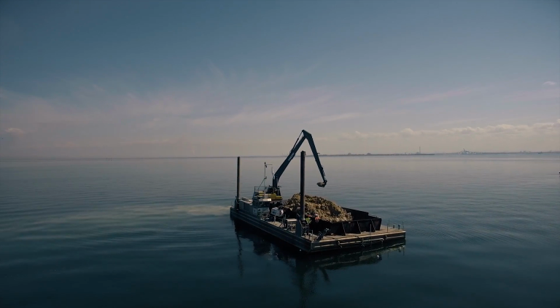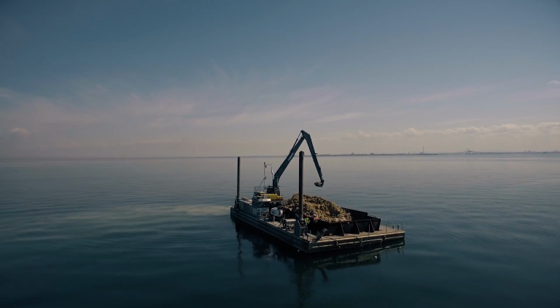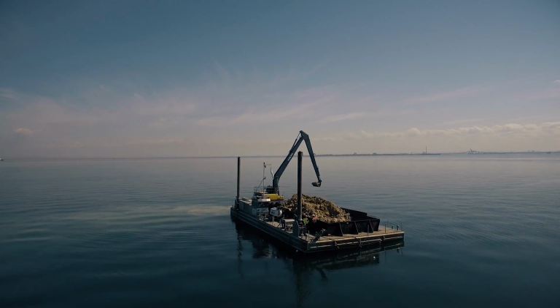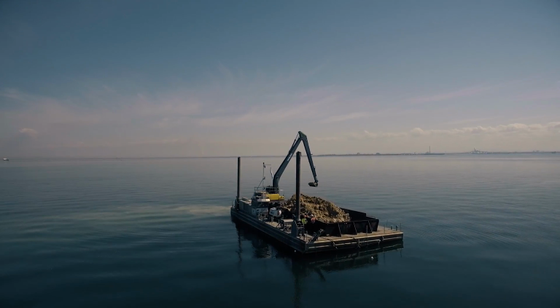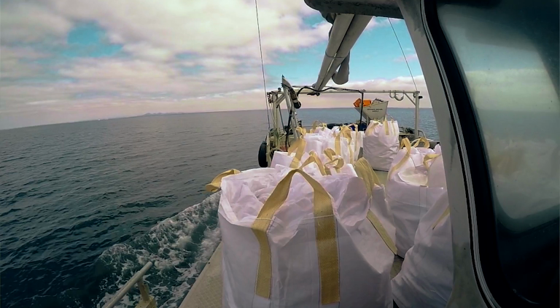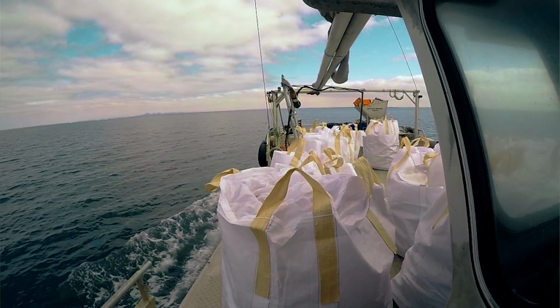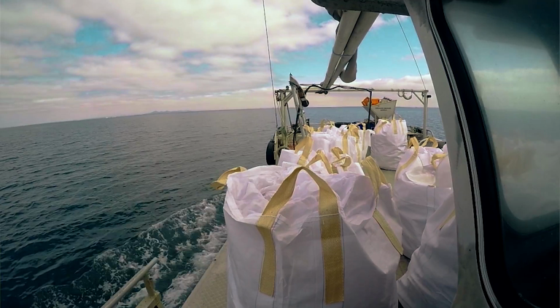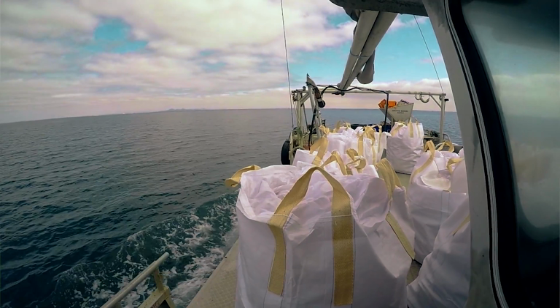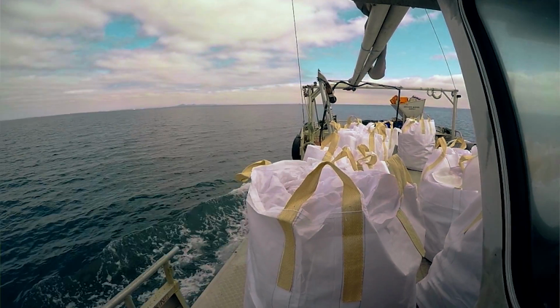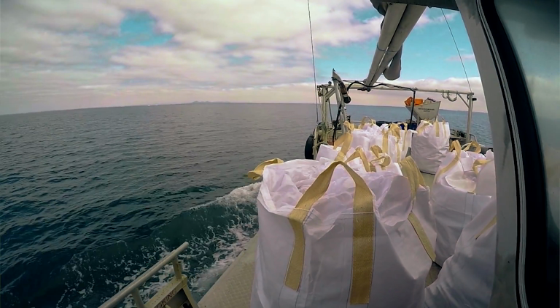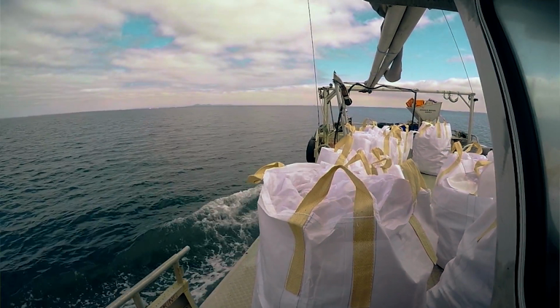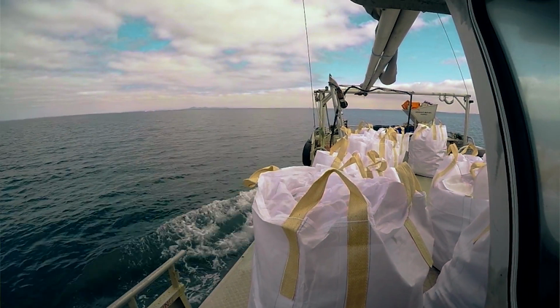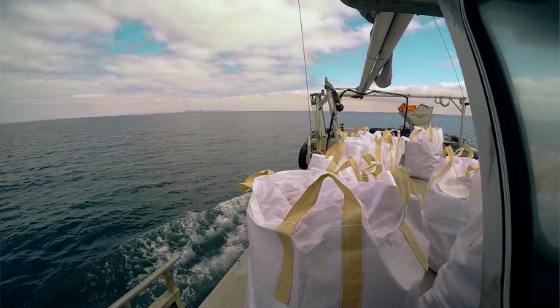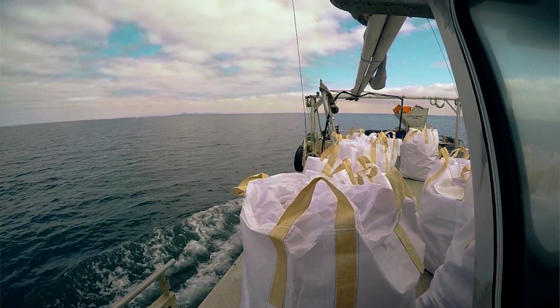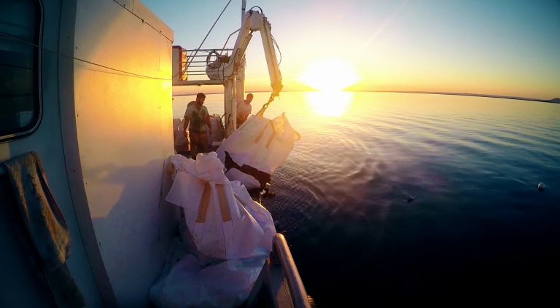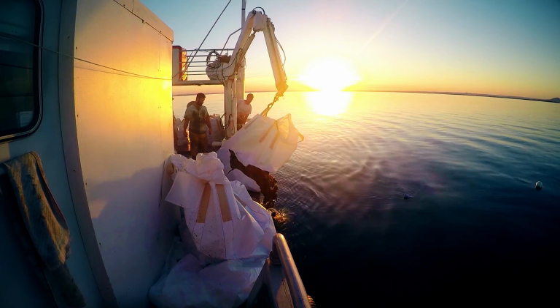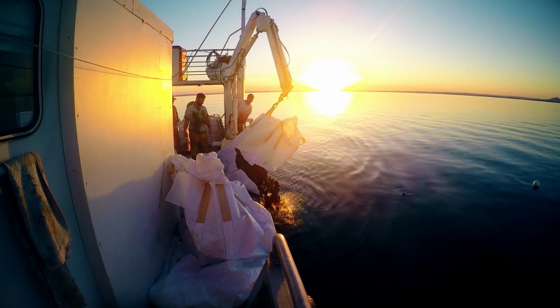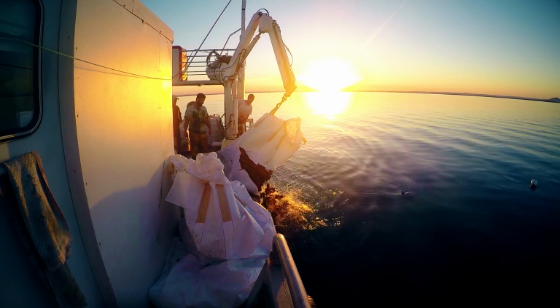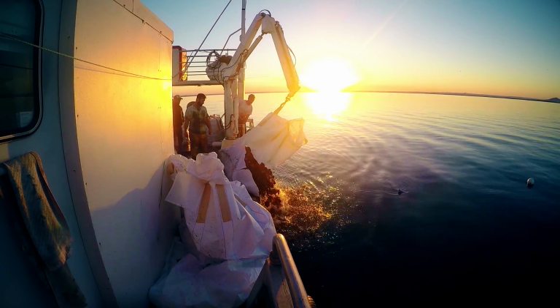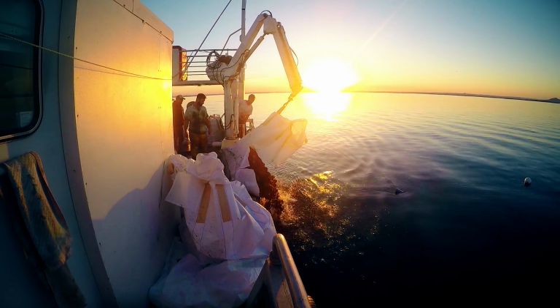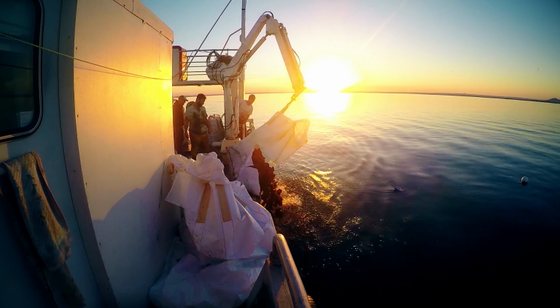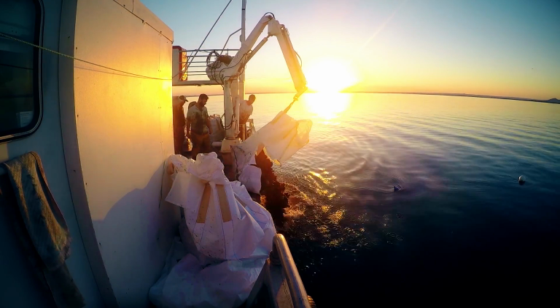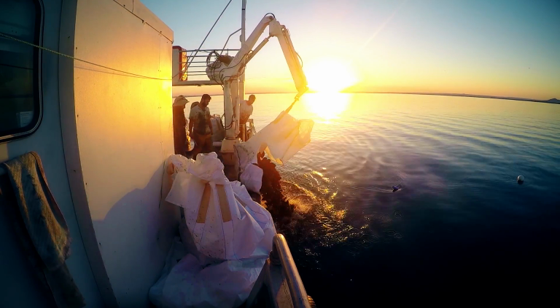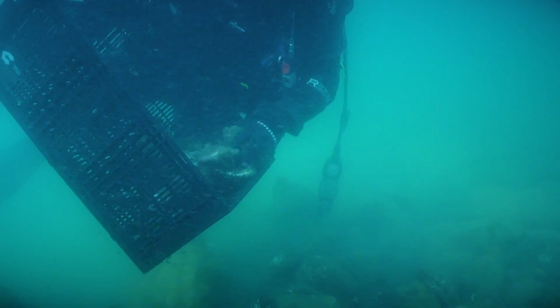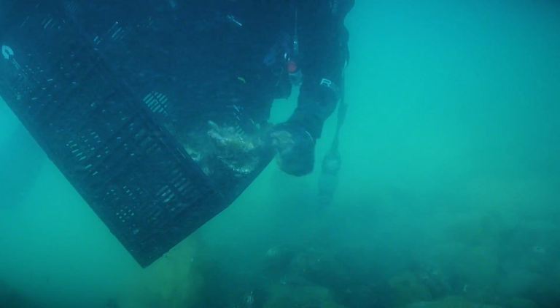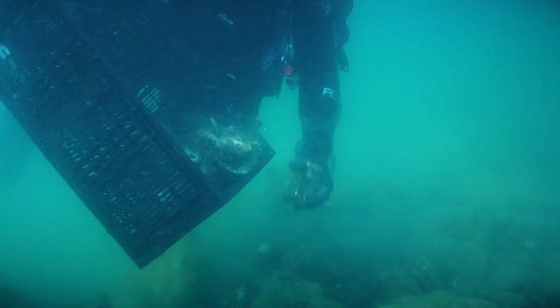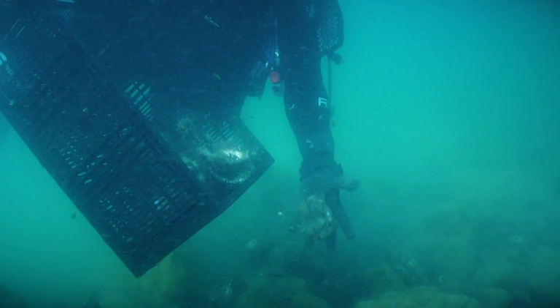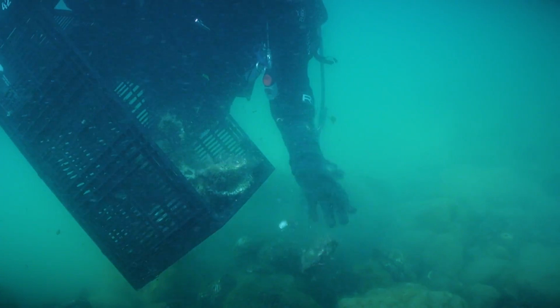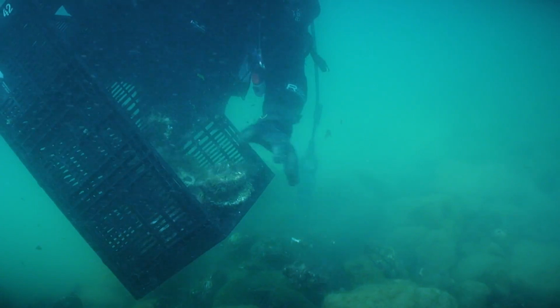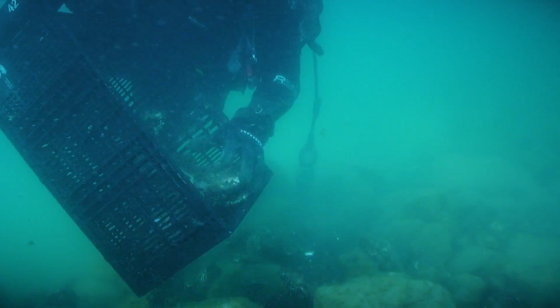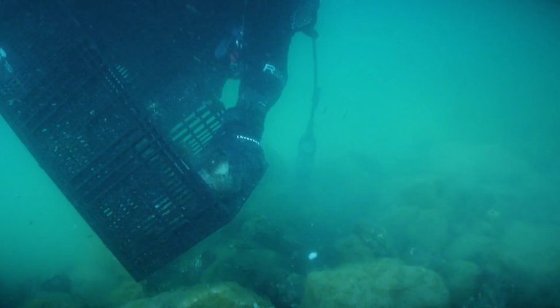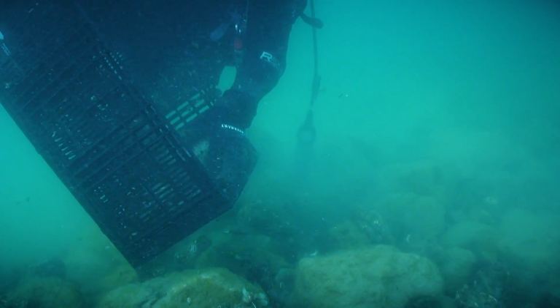A week or so after that, we'll go back and we'll spread oysters over that reef base.